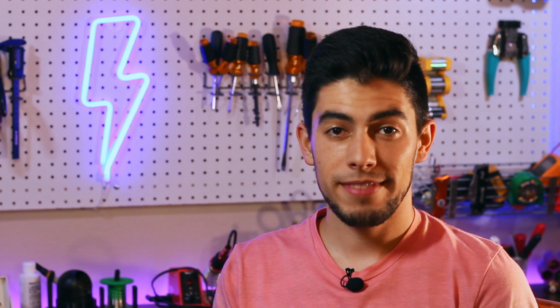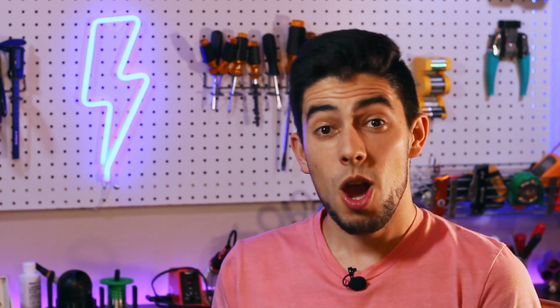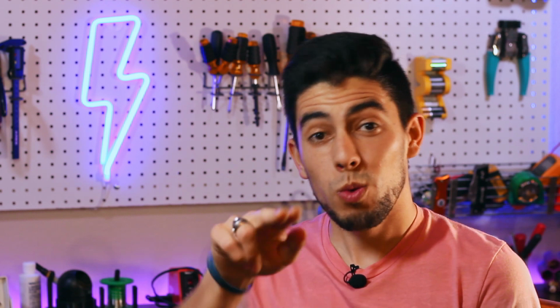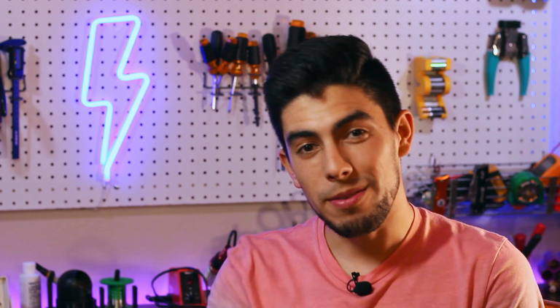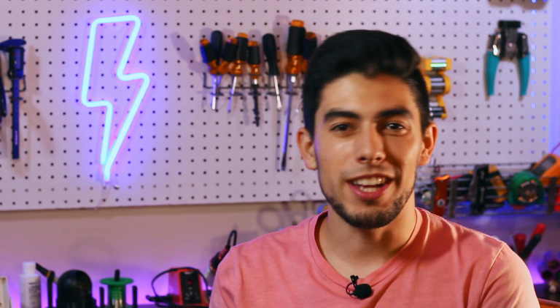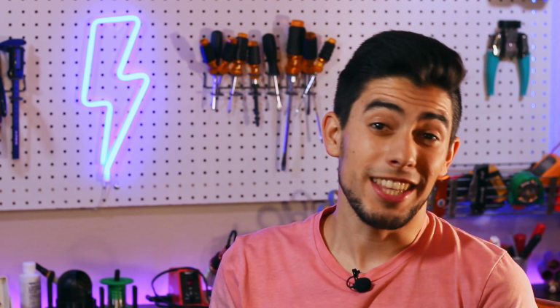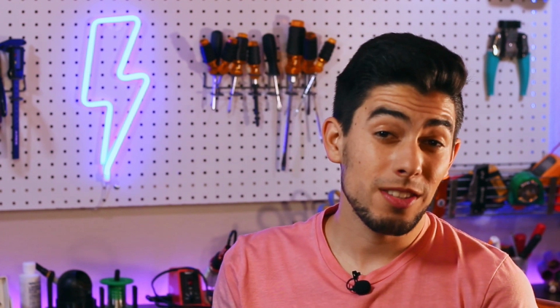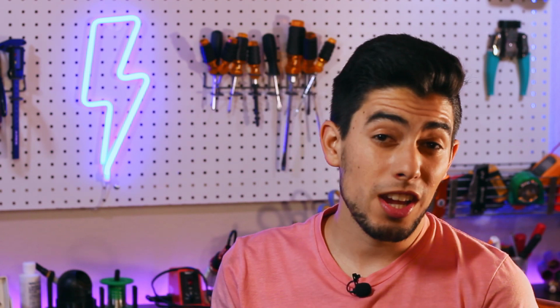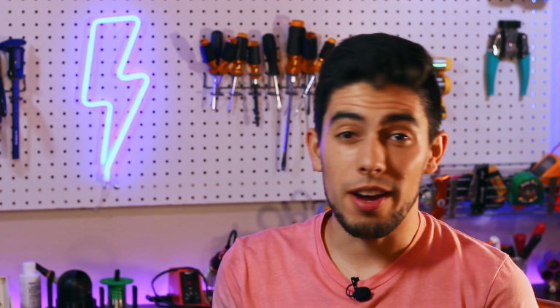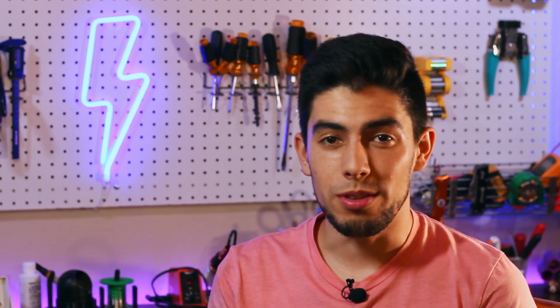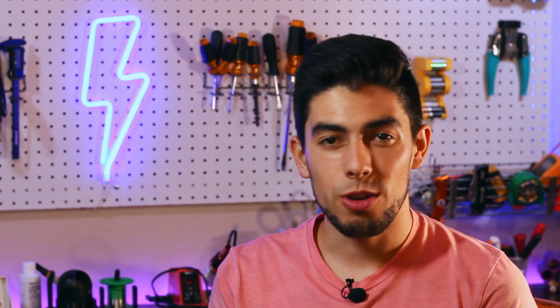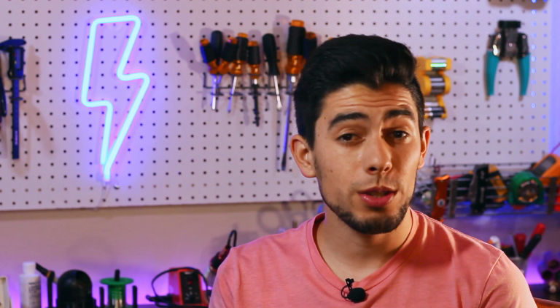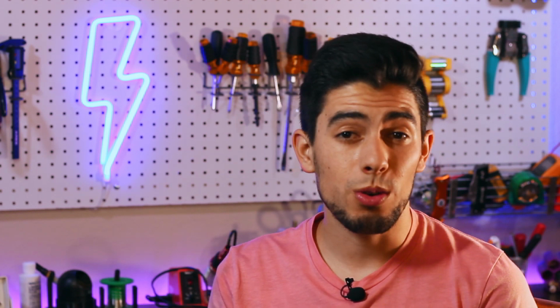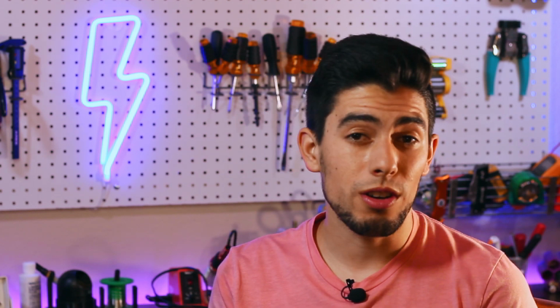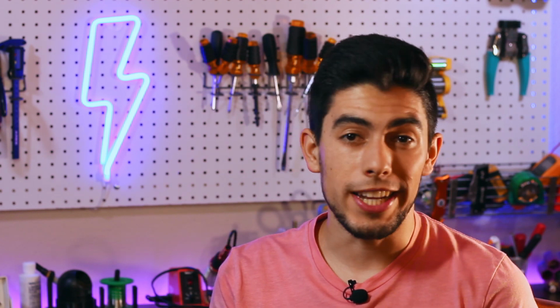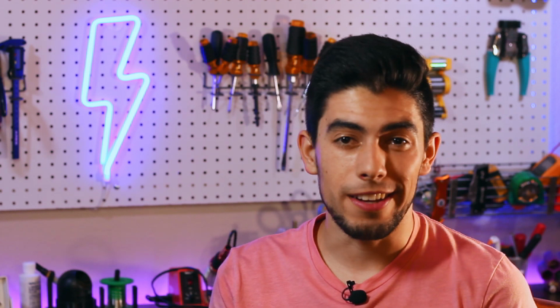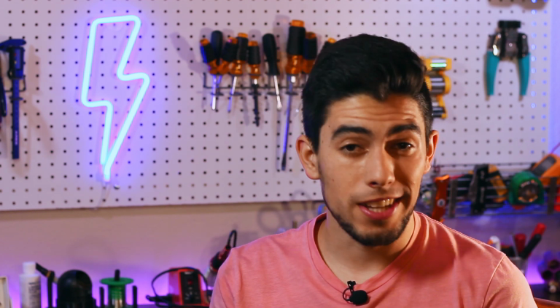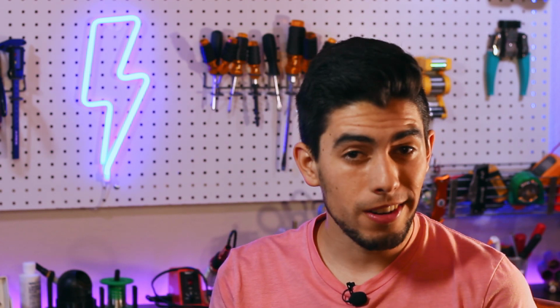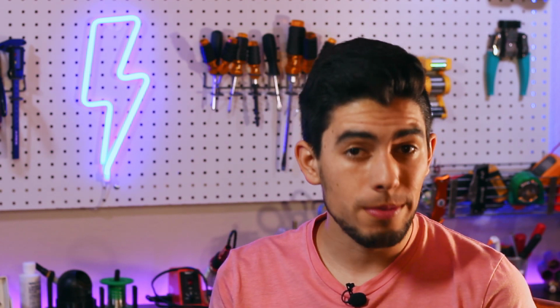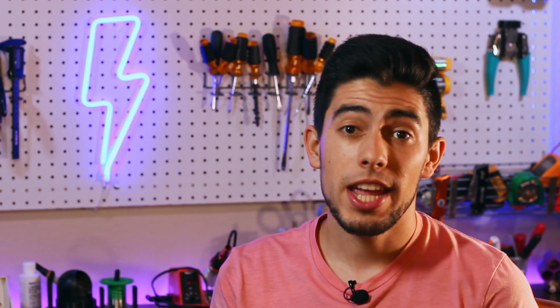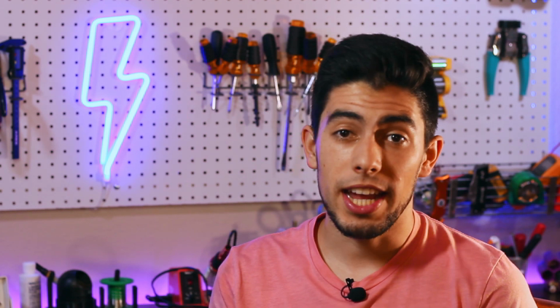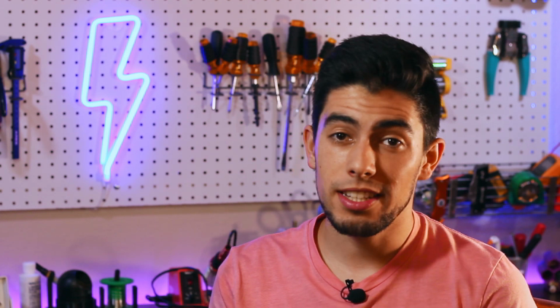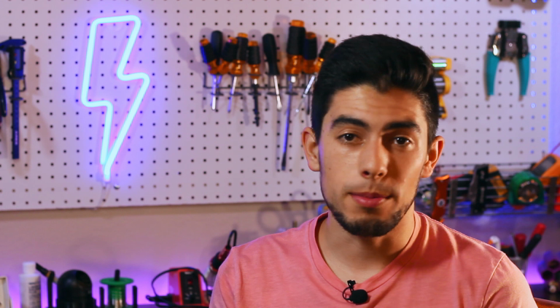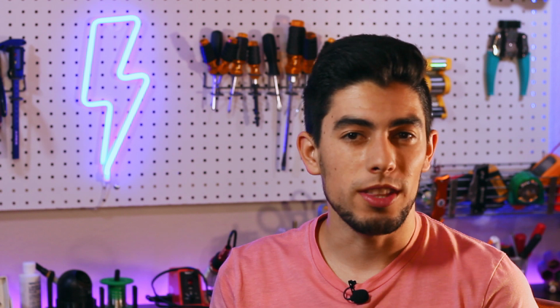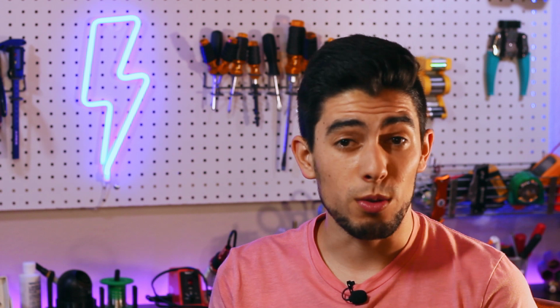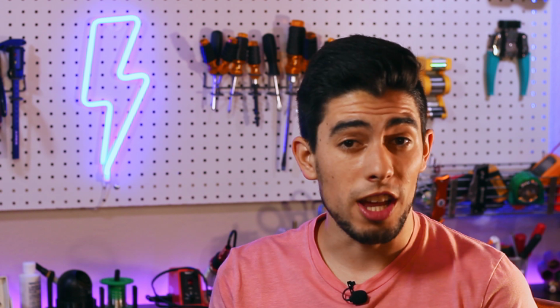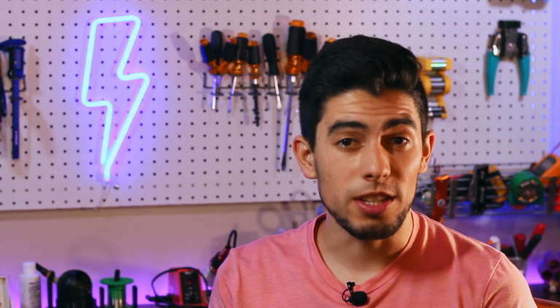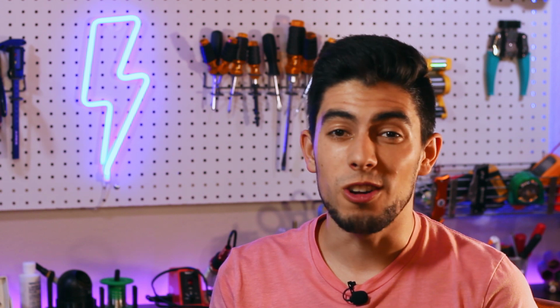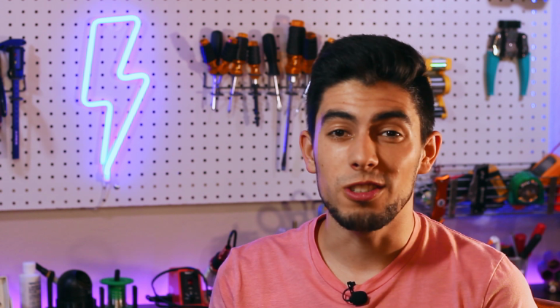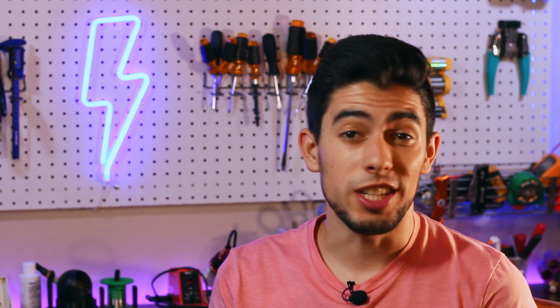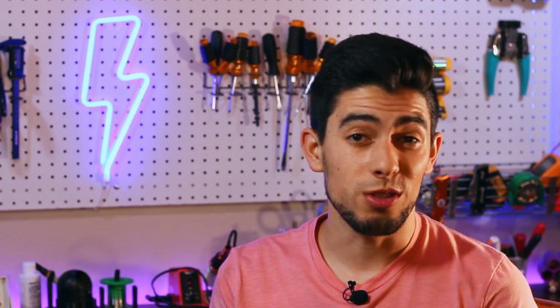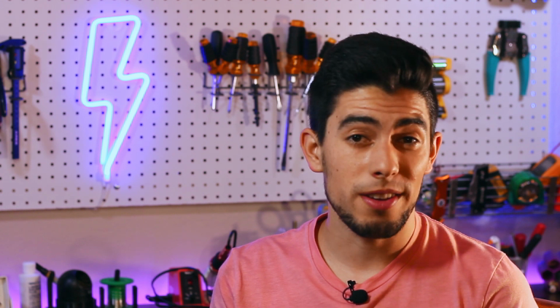What's up friends, in this video I'm doing a quick tutorial on how to tear down and assemble the BoardNamex all-terrain gear drive.